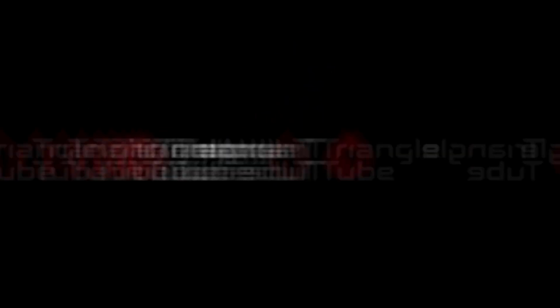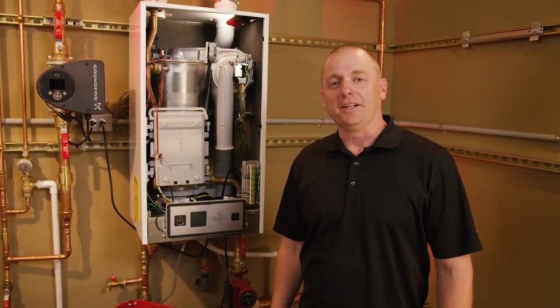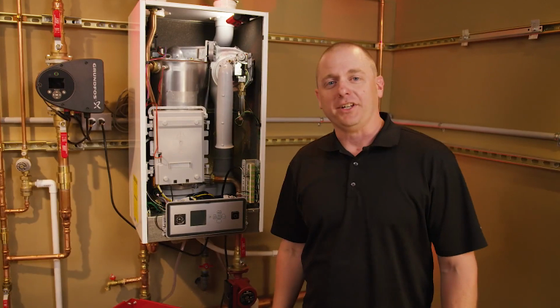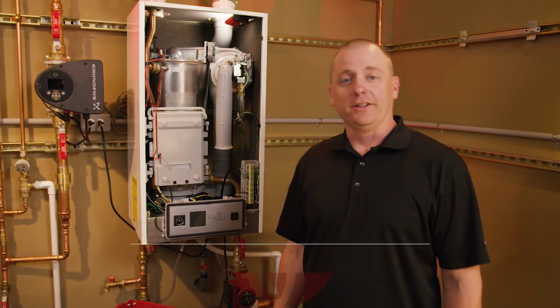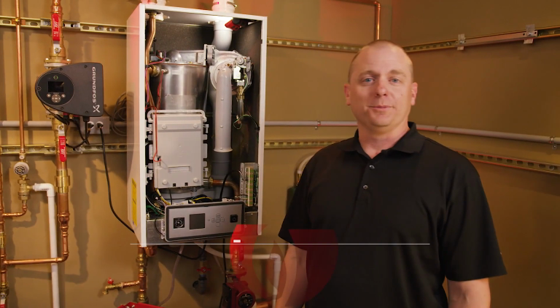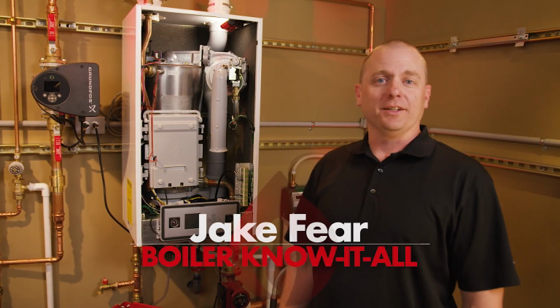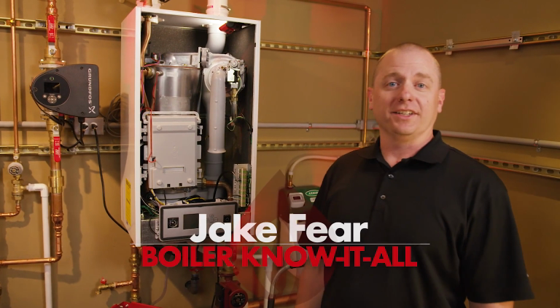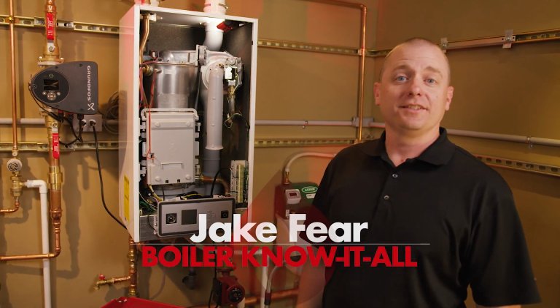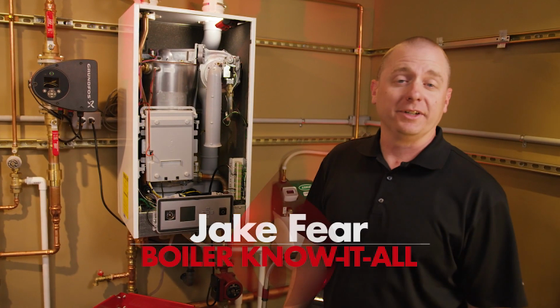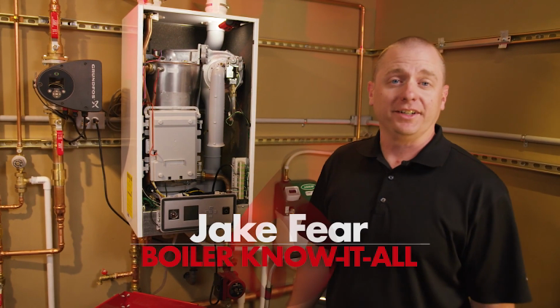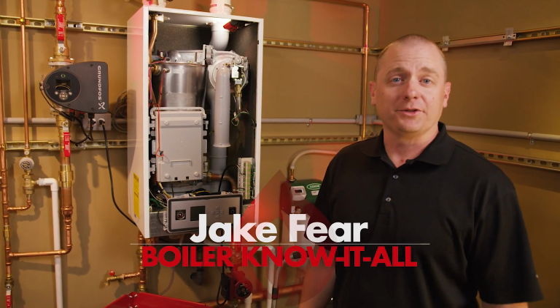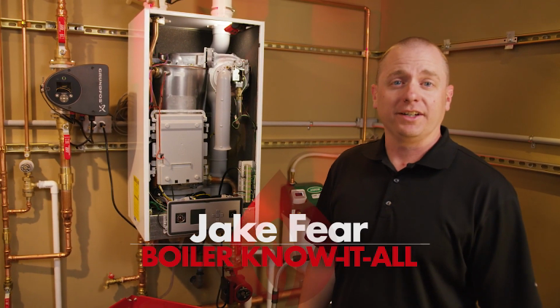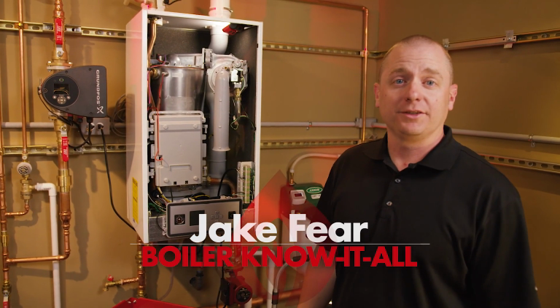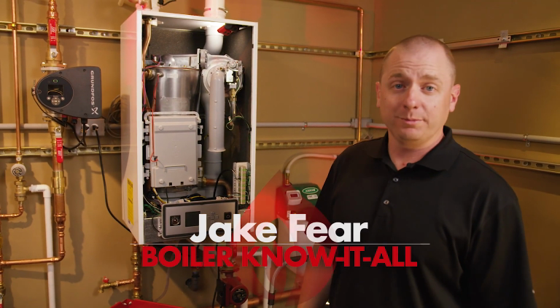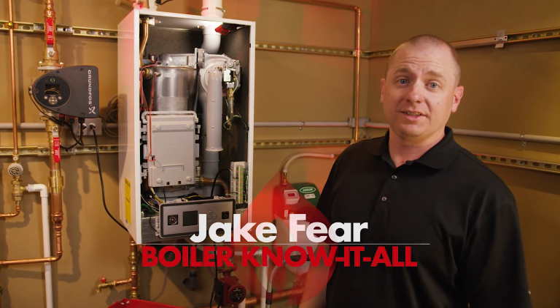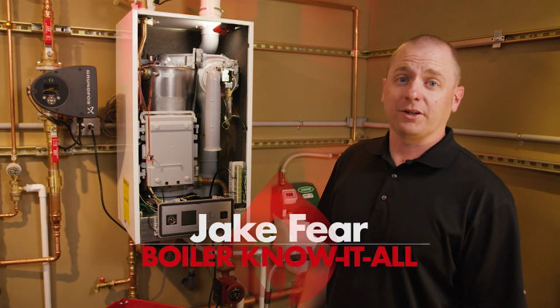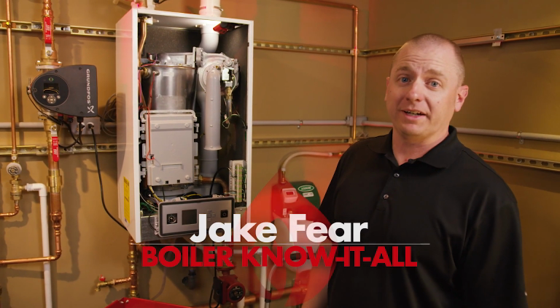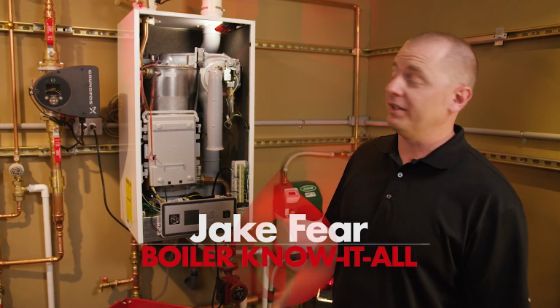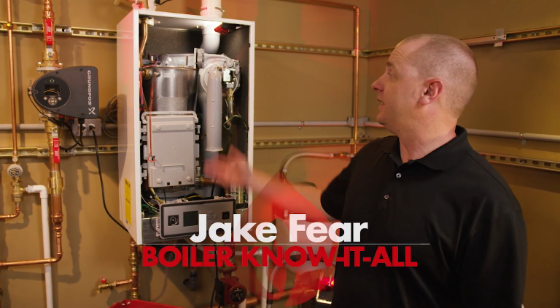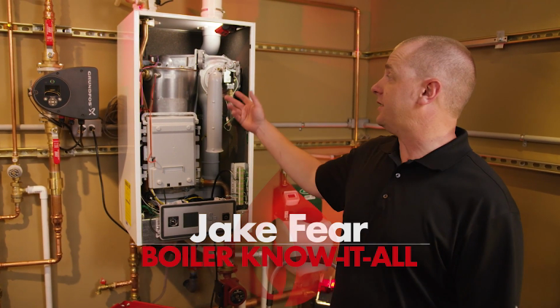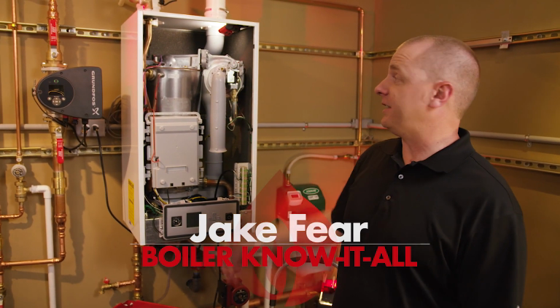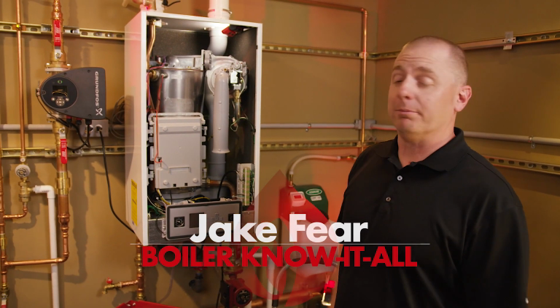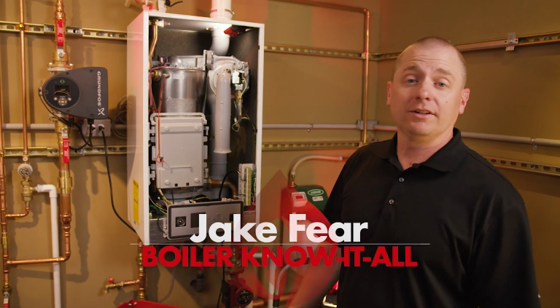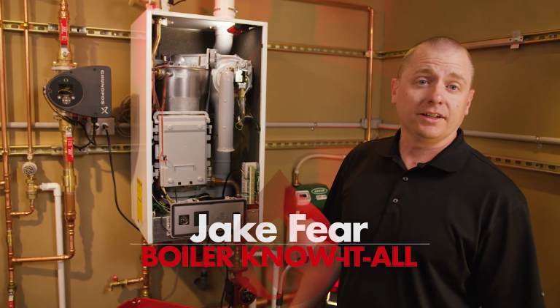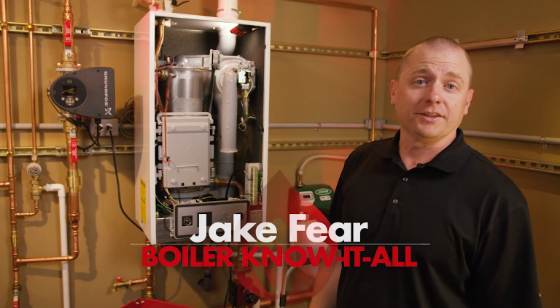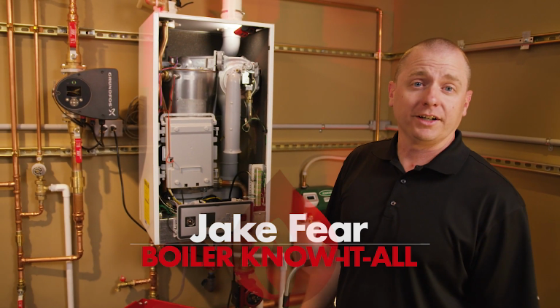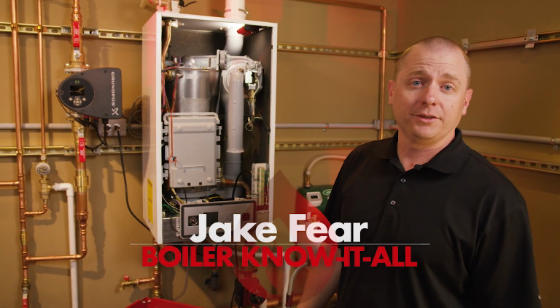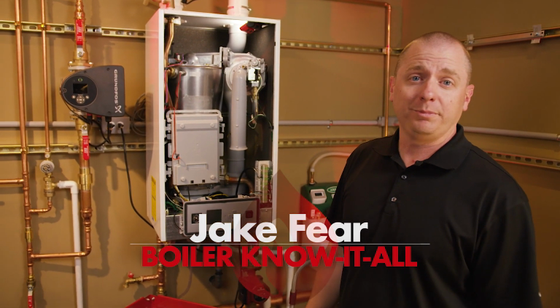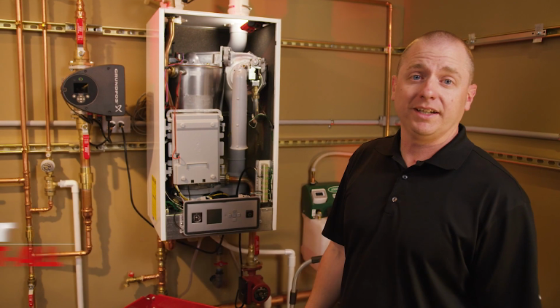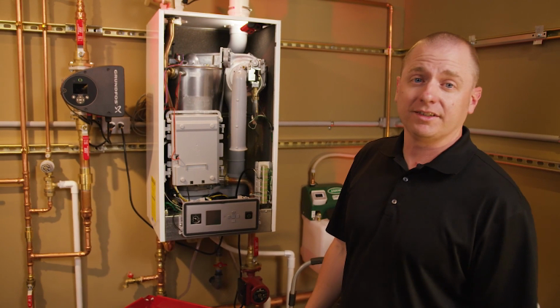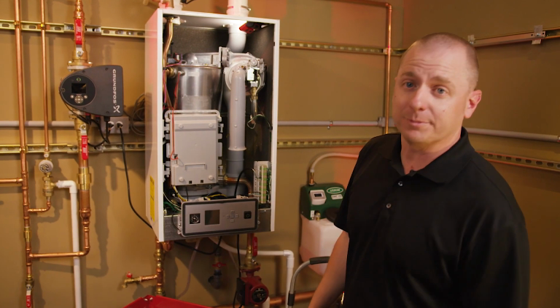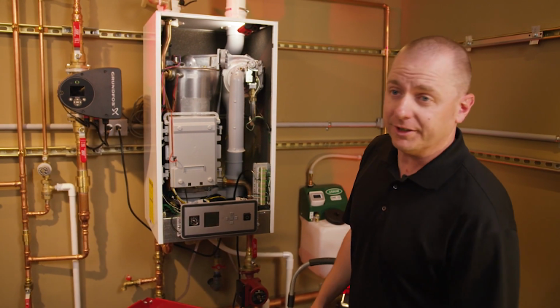Hi, I'm Jake Feer from TM Sales. I'm here today with Triangle Tube to talk about inspecting the burner on a Triangle Tube PA series boiler.